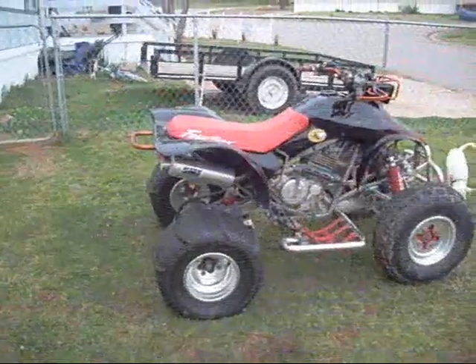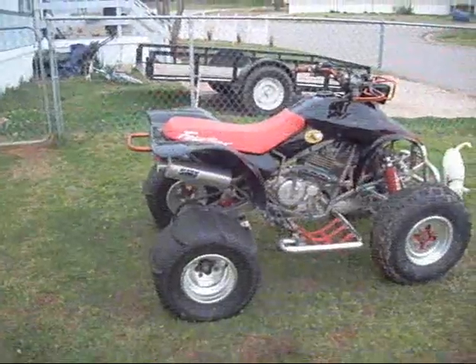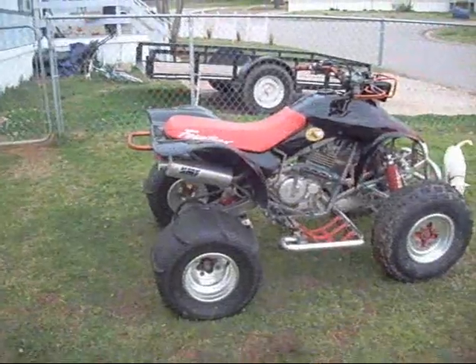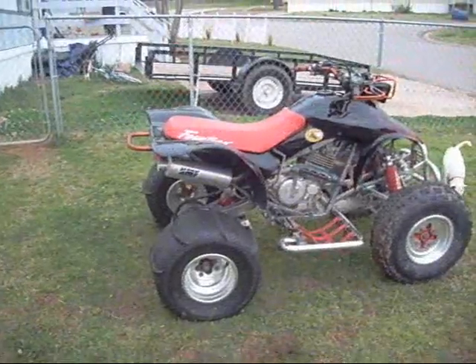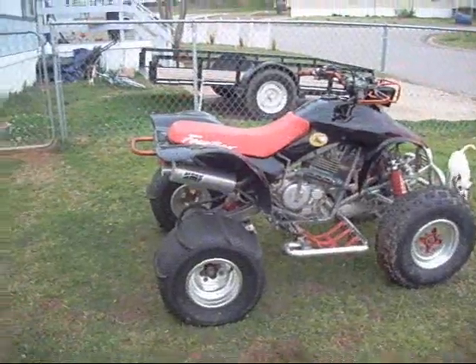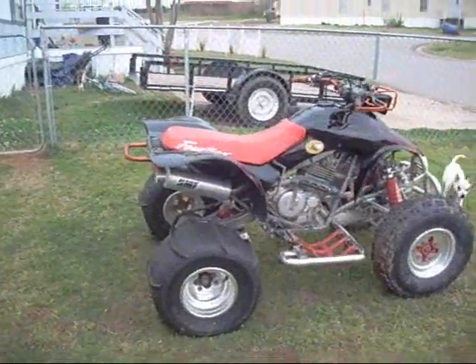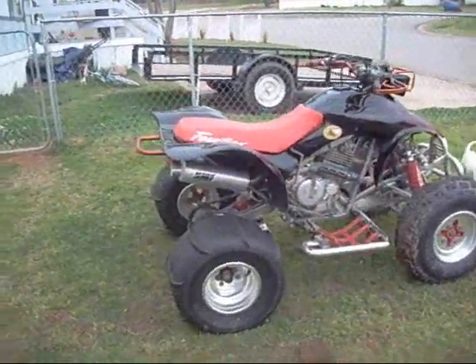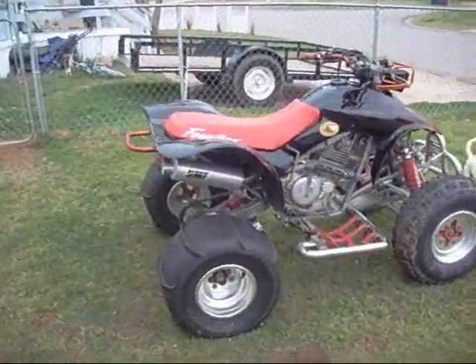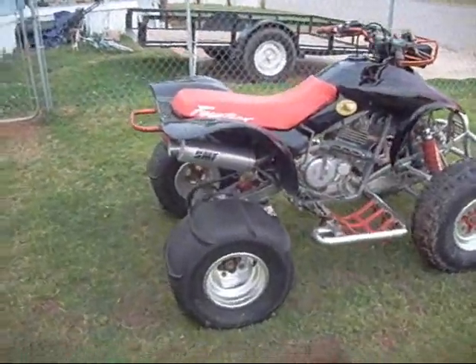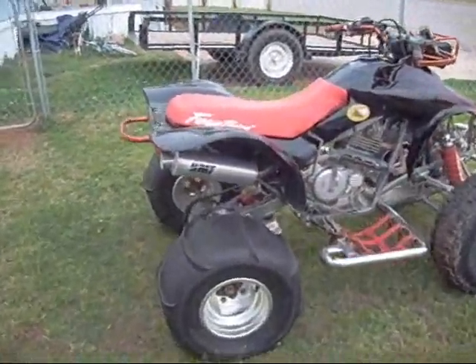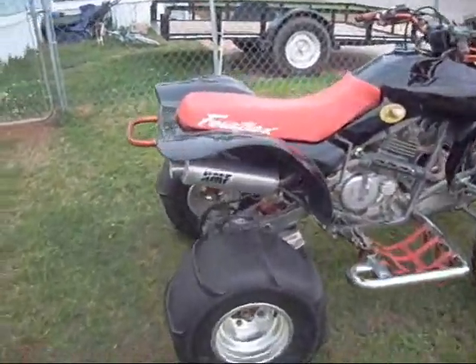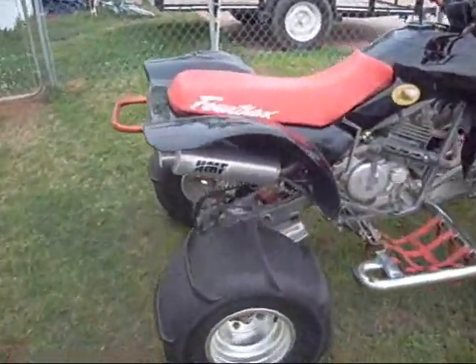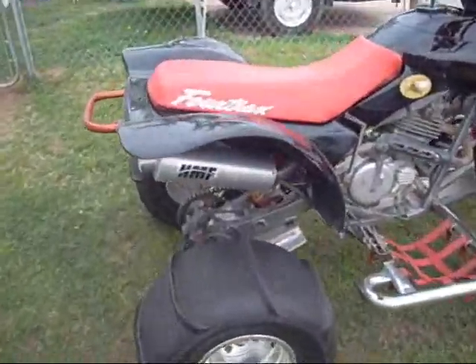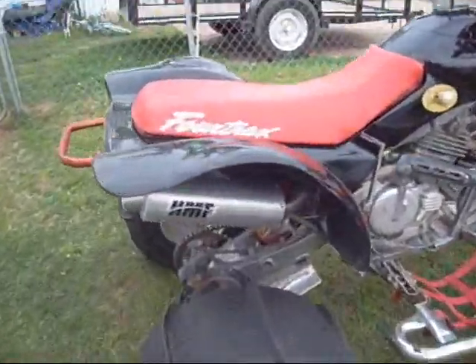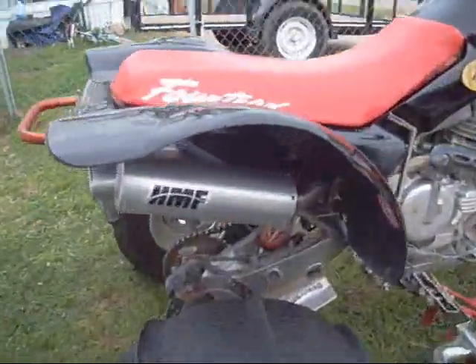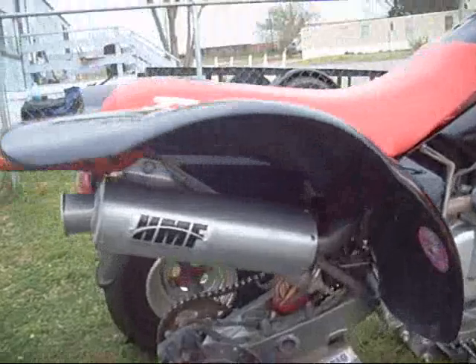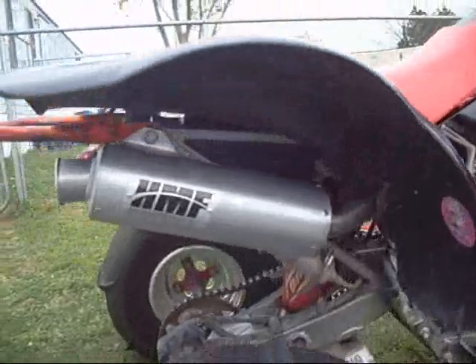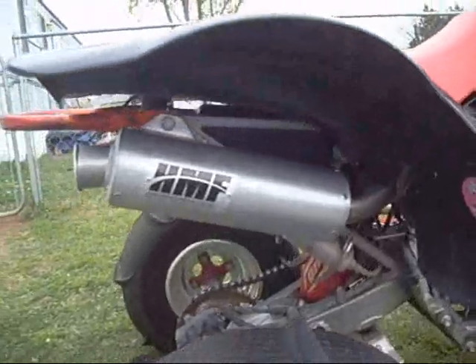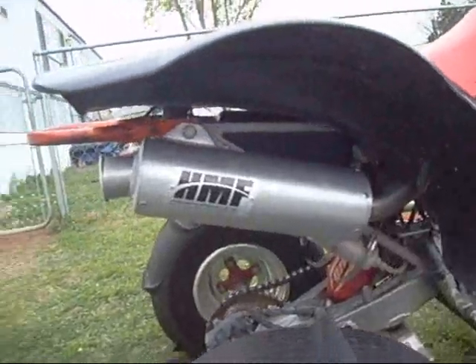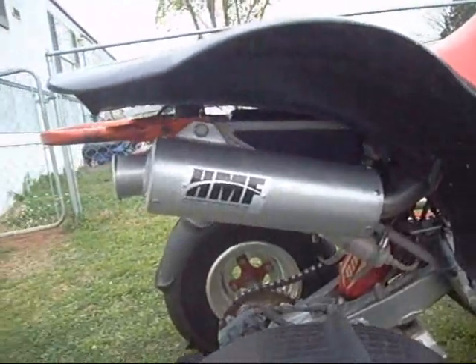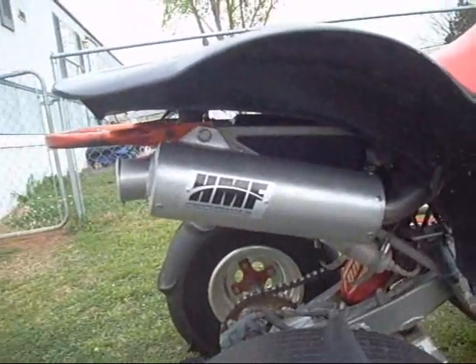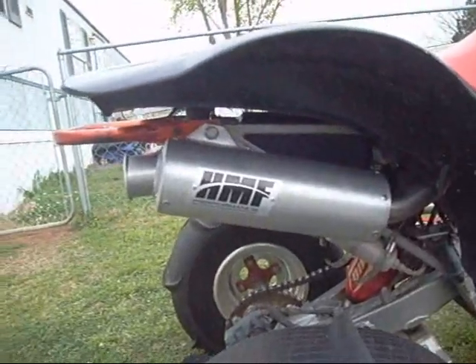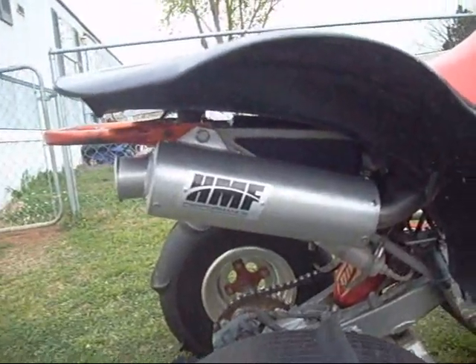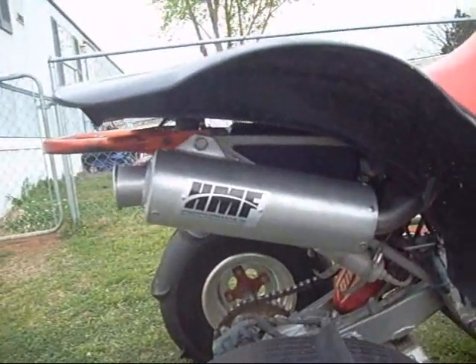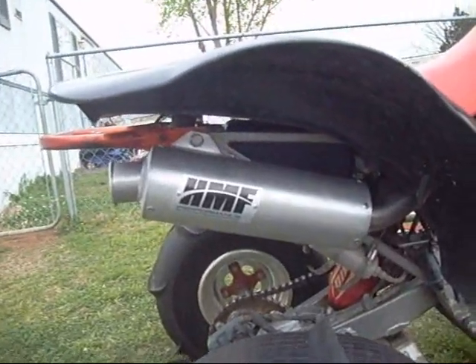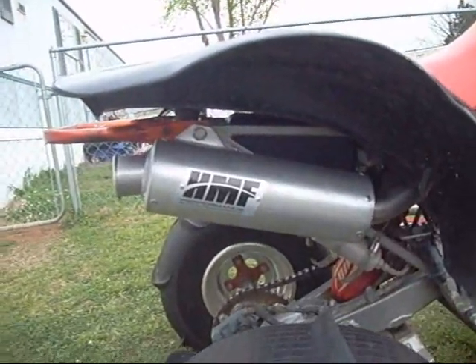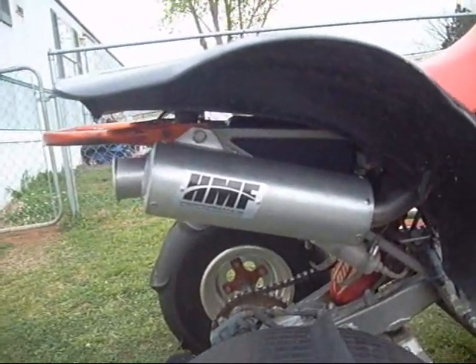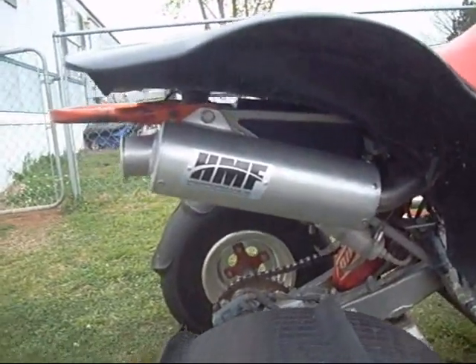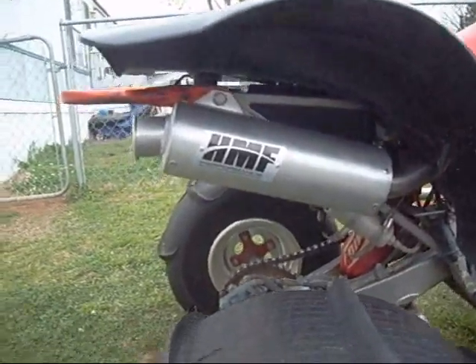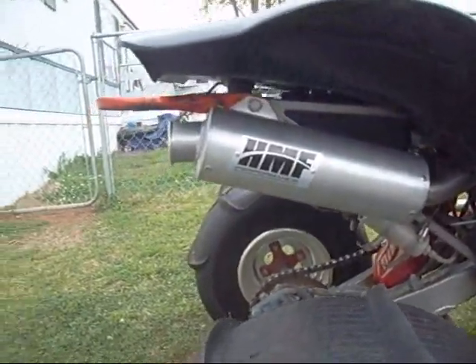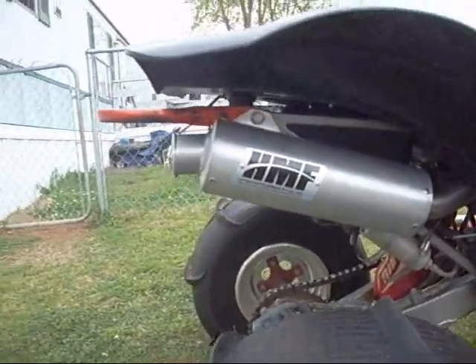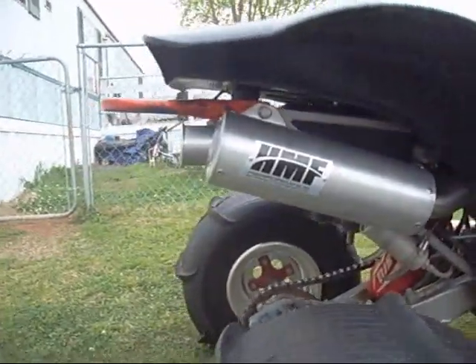Well, there it is. It's on. This is going to be the first time I fire it up.